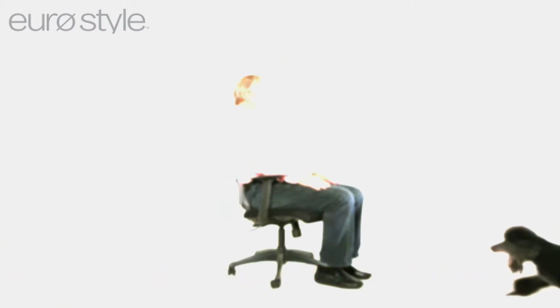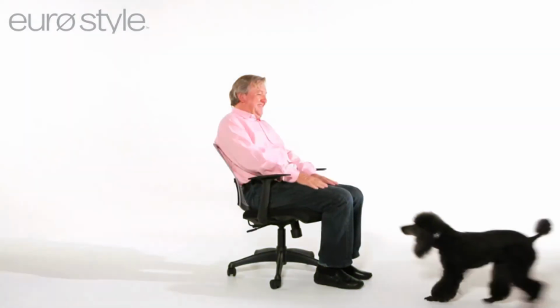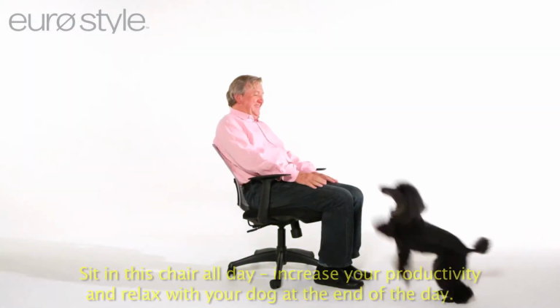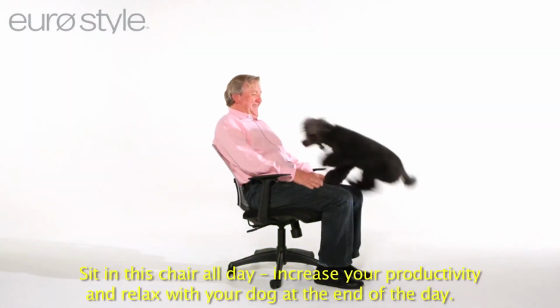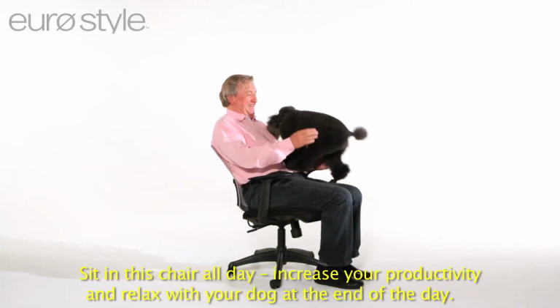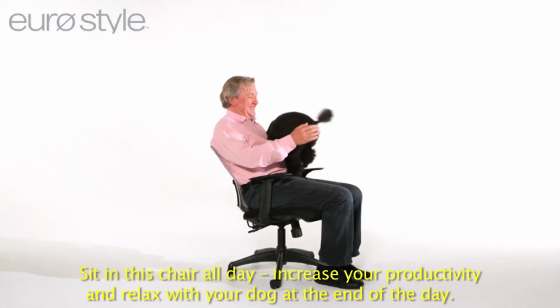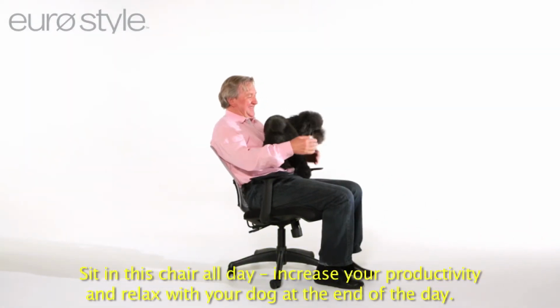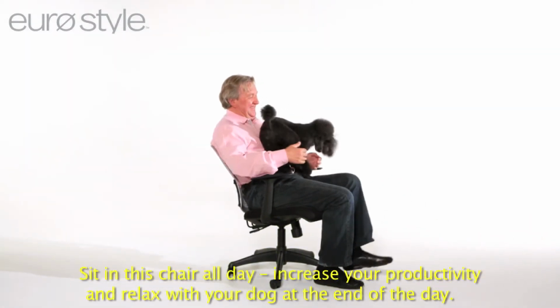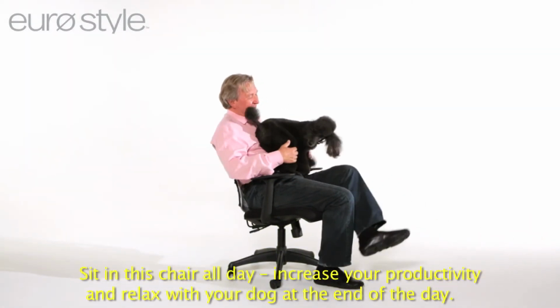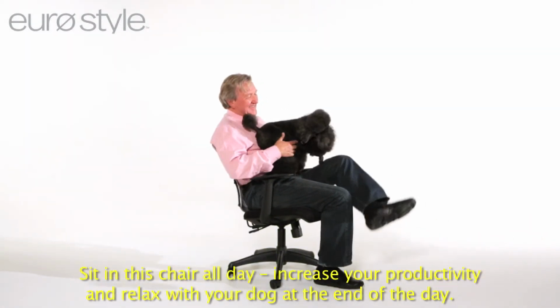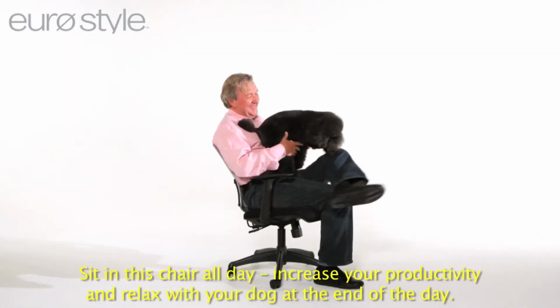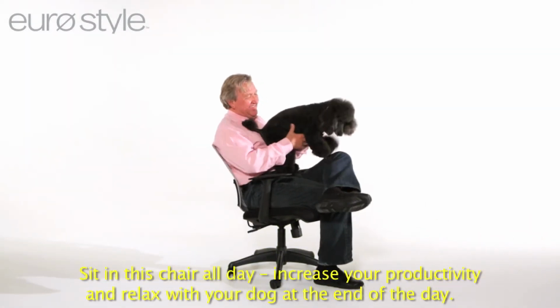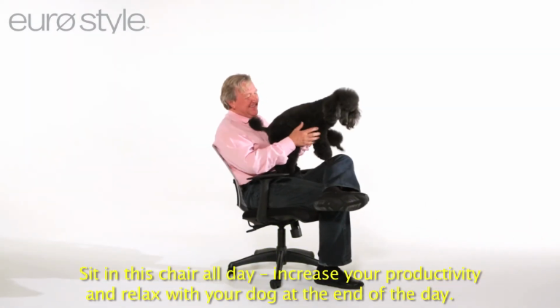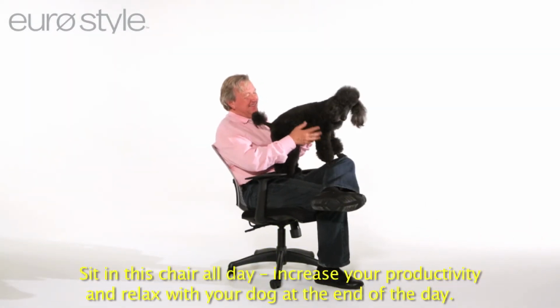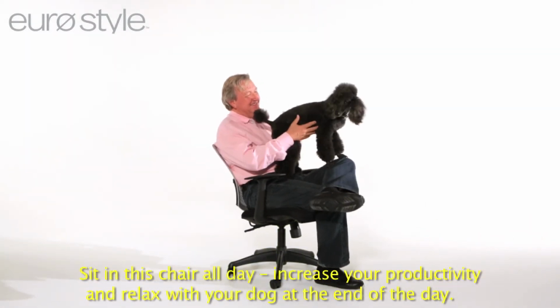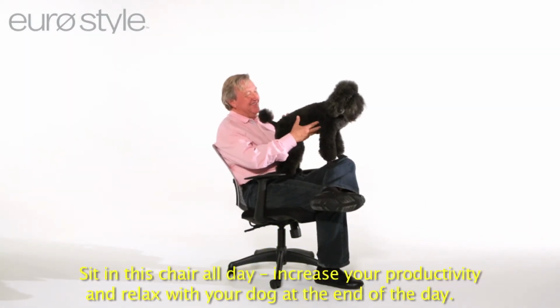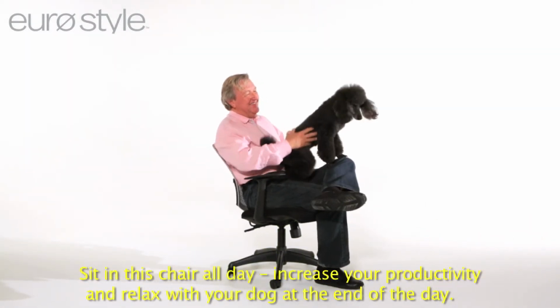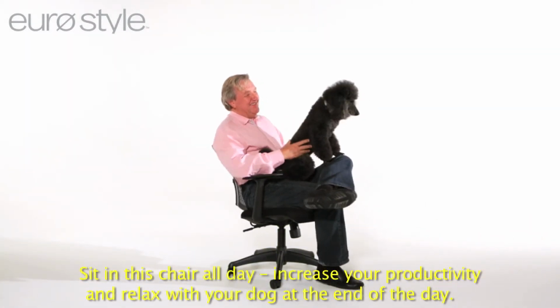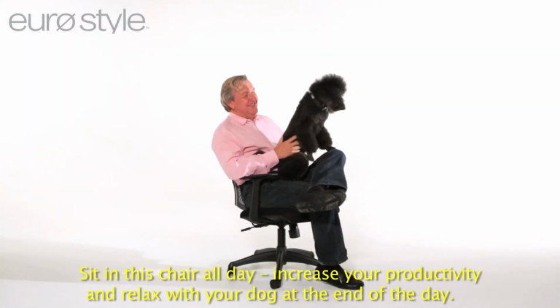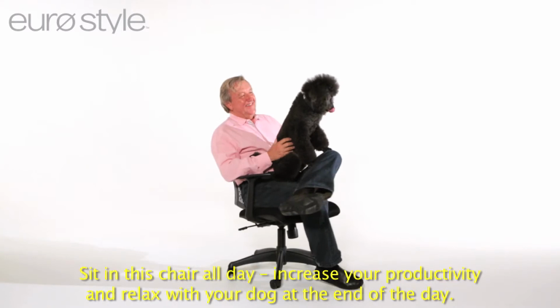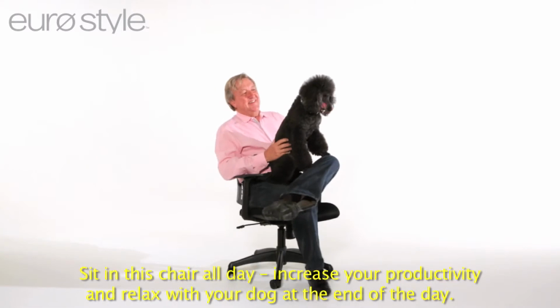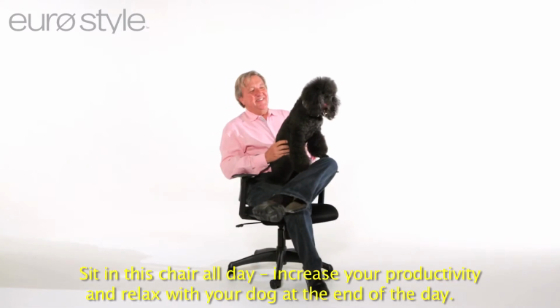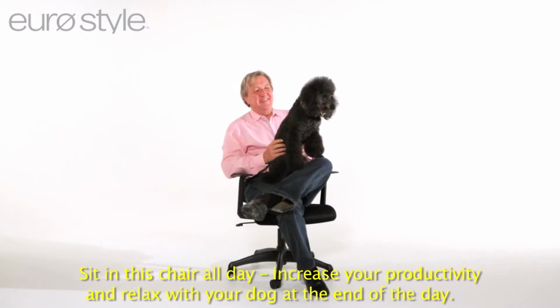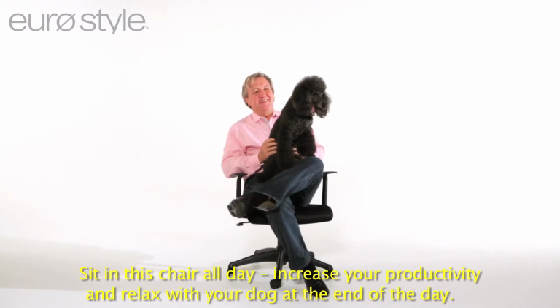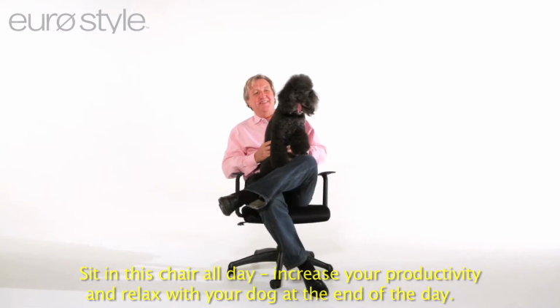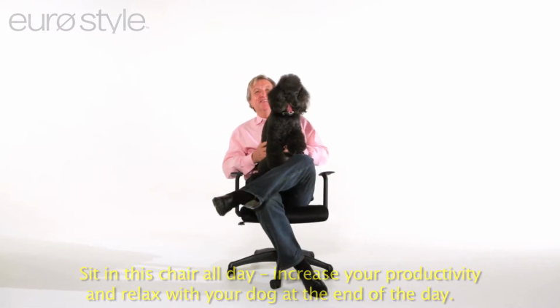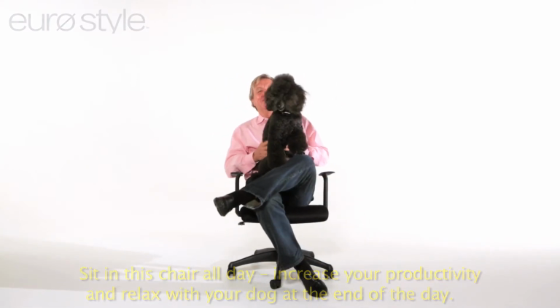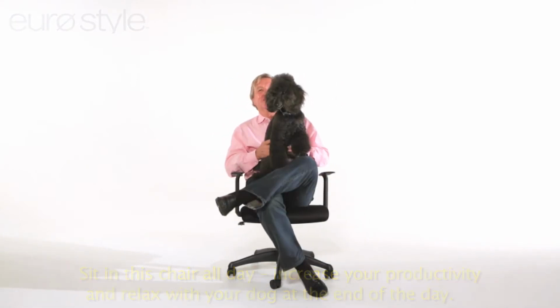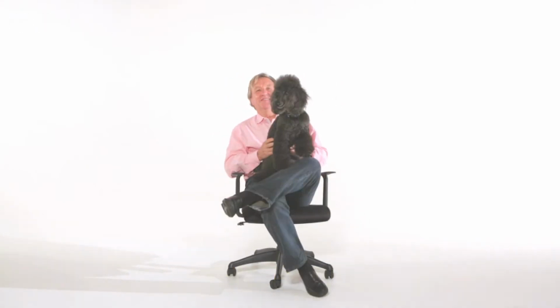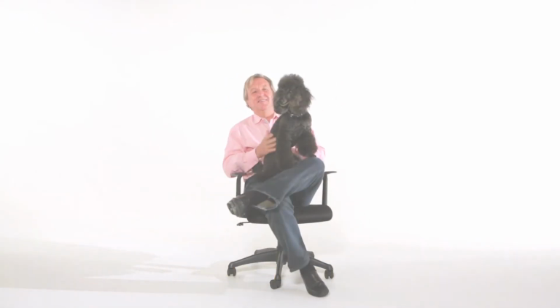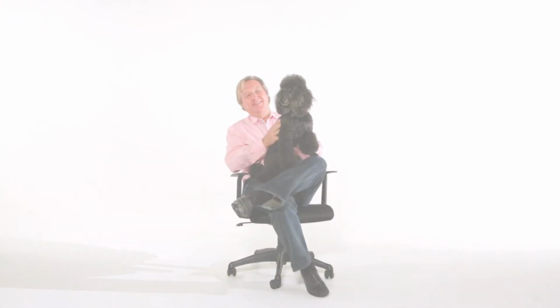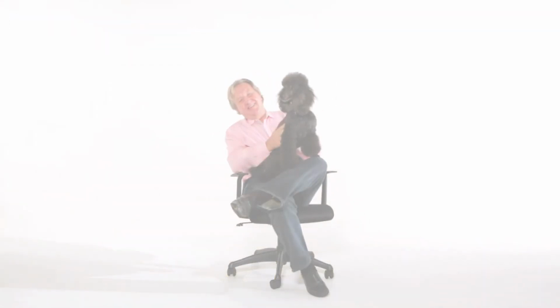Sit in this chair all day, increase your productivity, and relax with your dog at the end of the day.